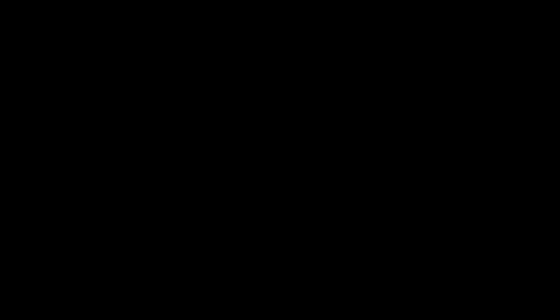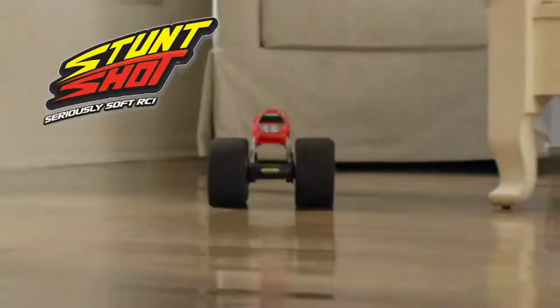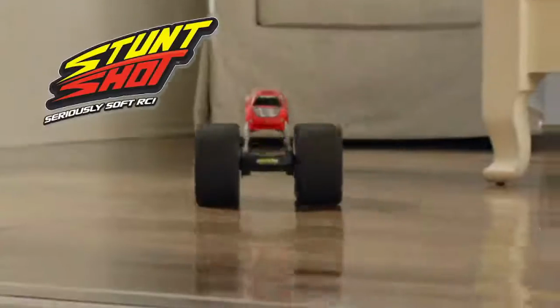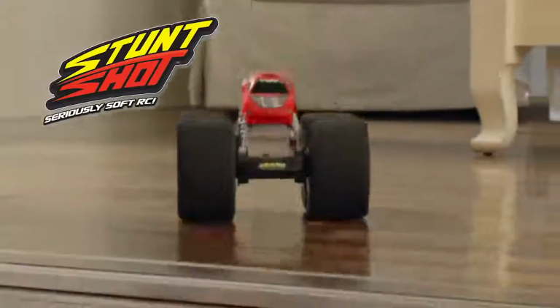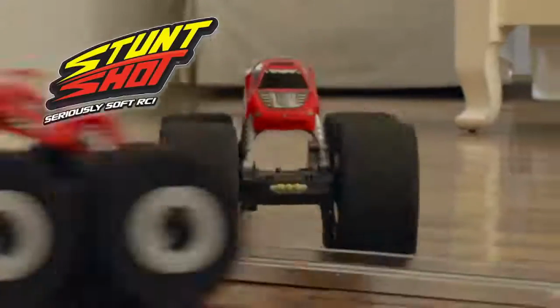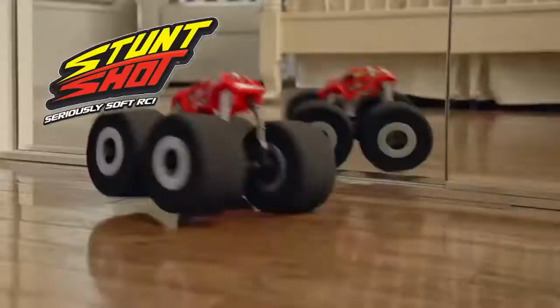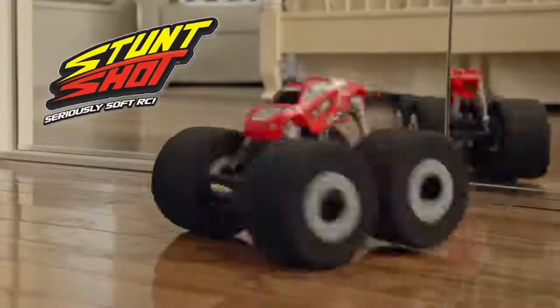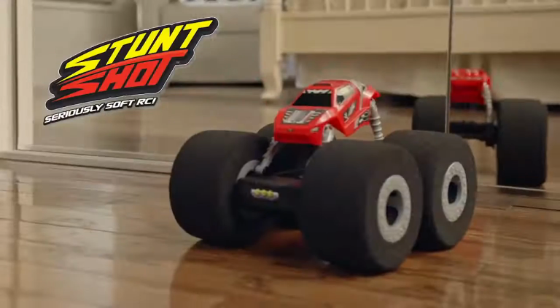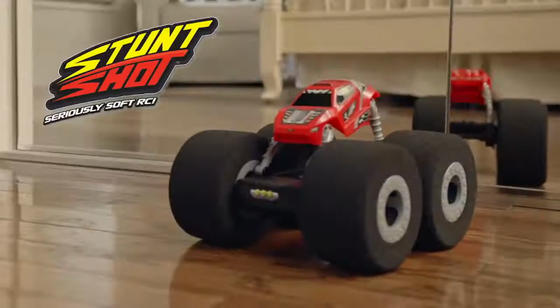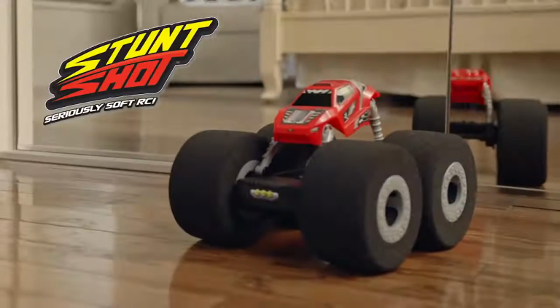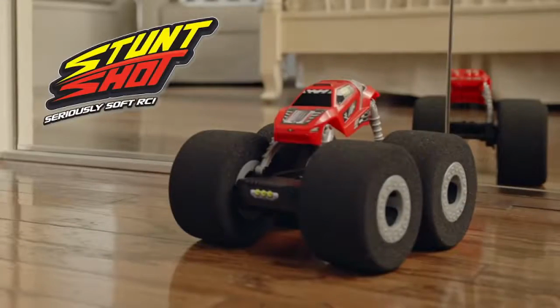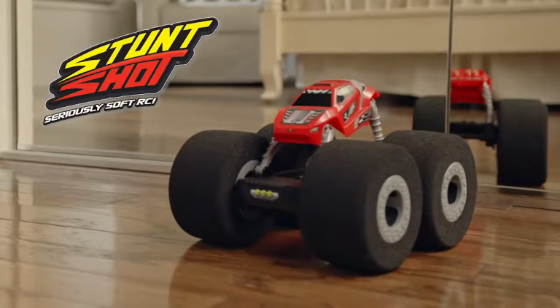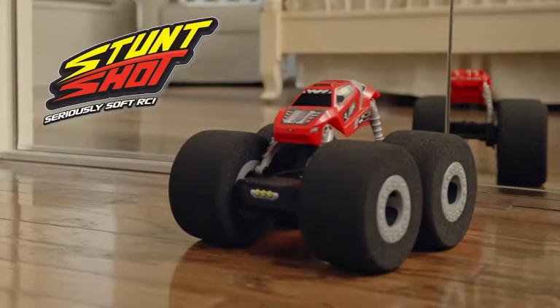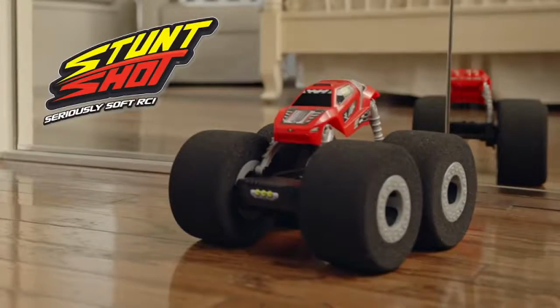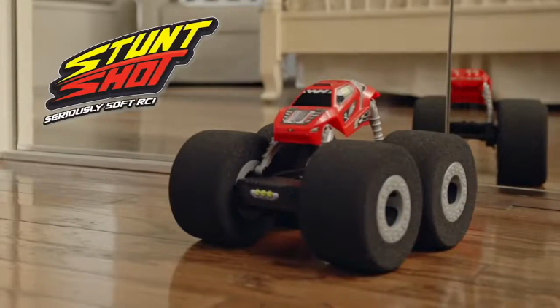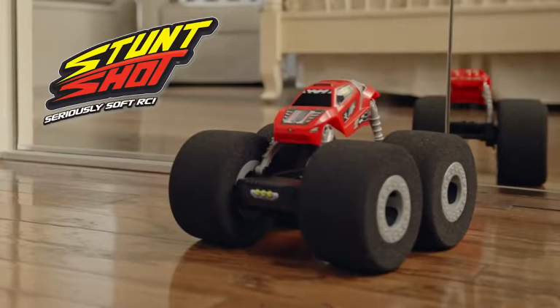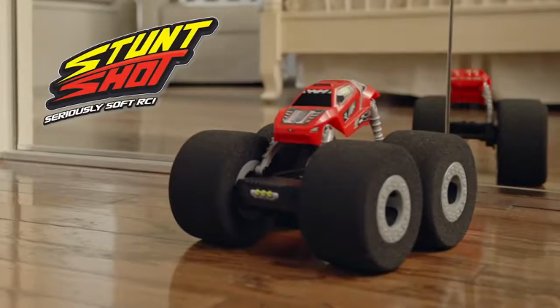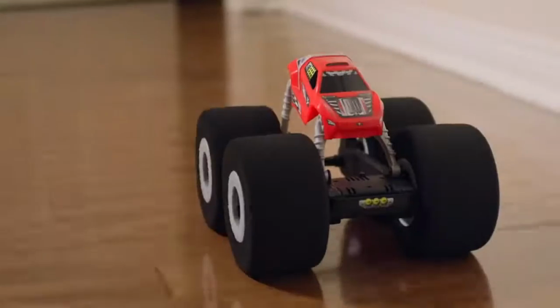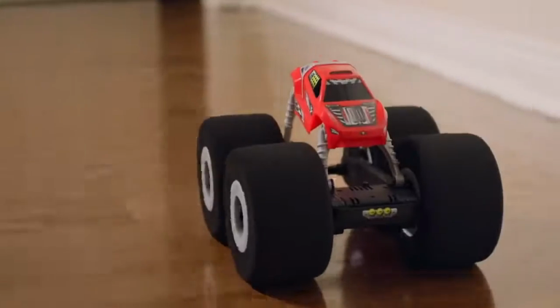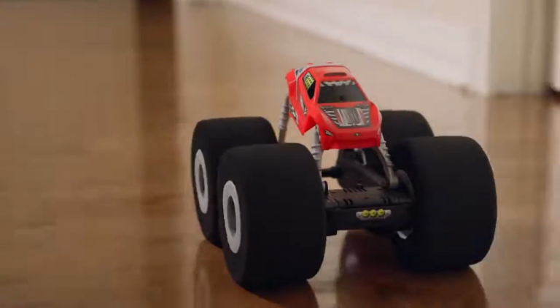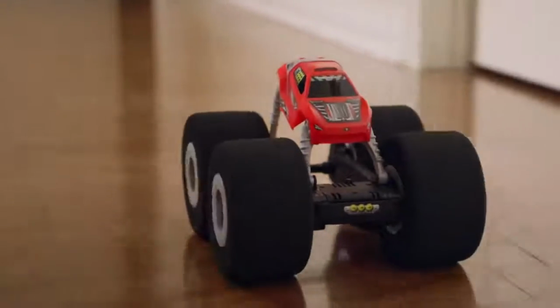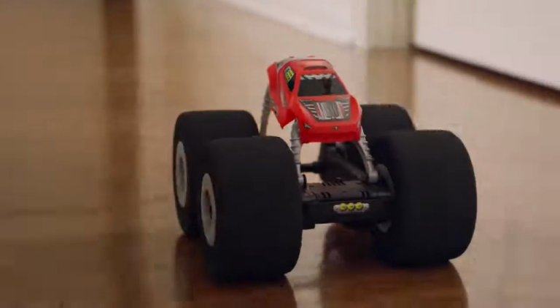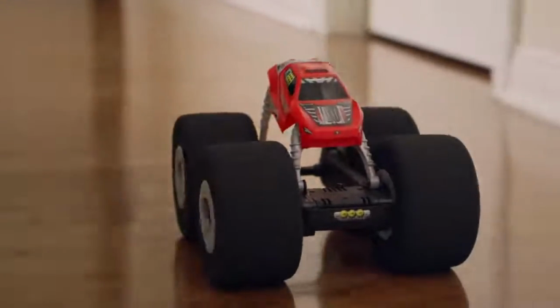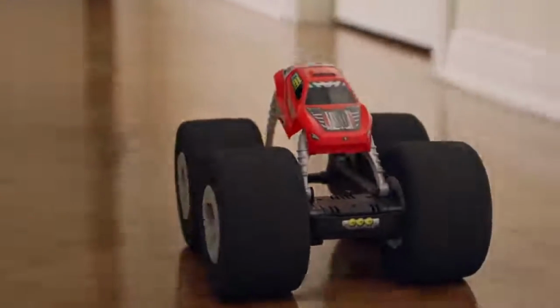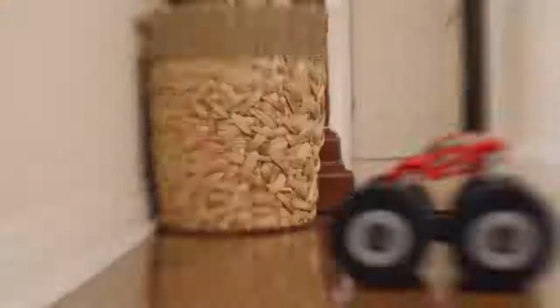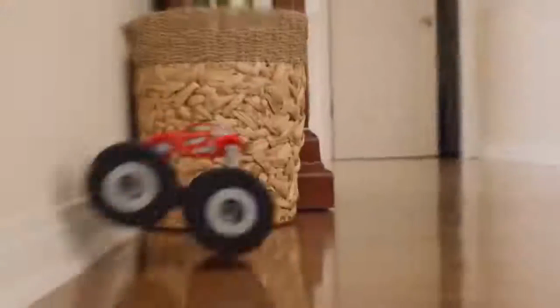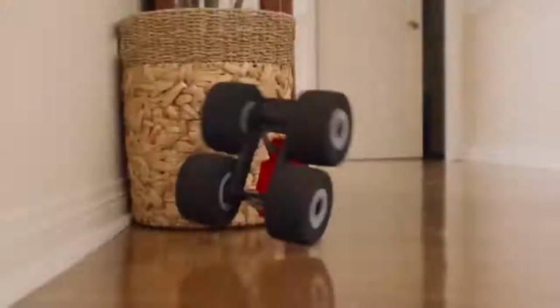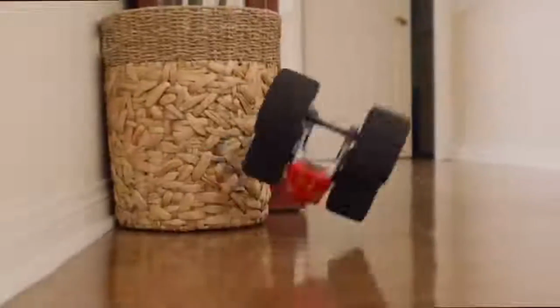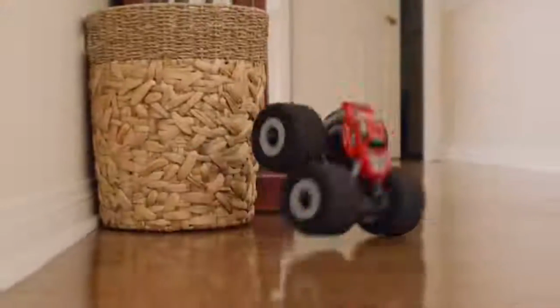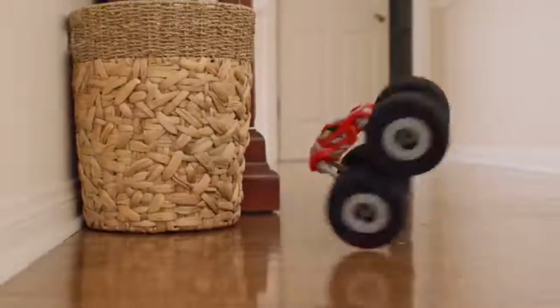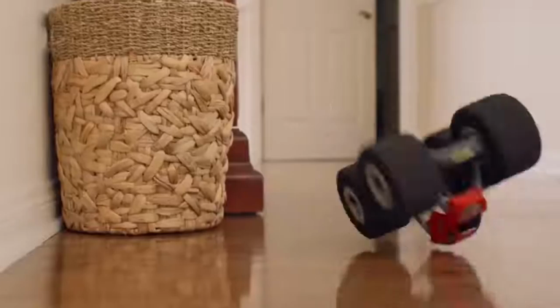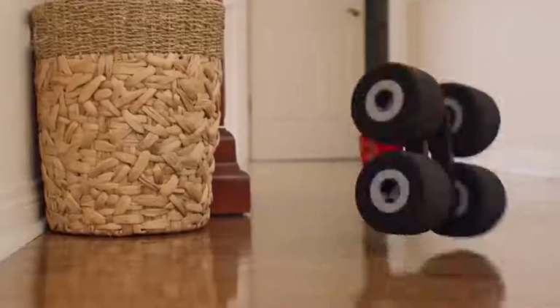Stunt Shot is coming at ya! The all-new indoor RC that'll have you bouncing off the walls!